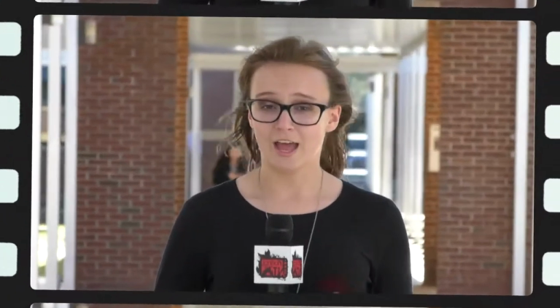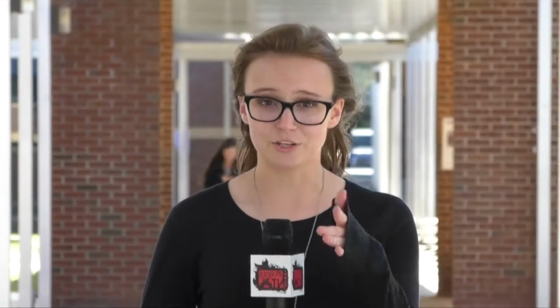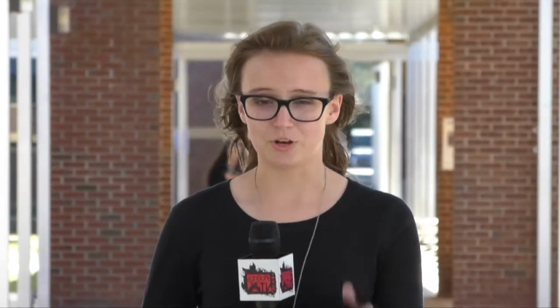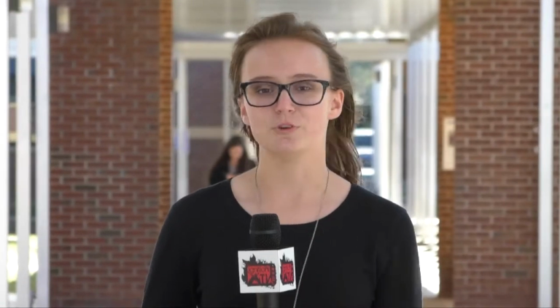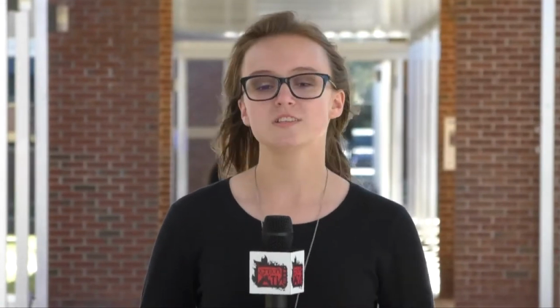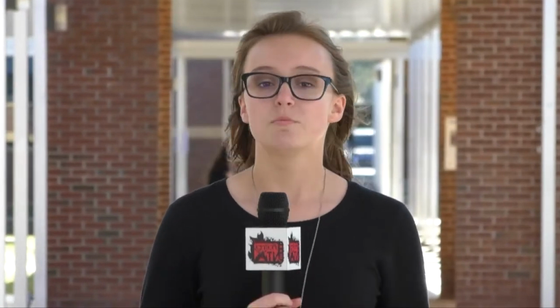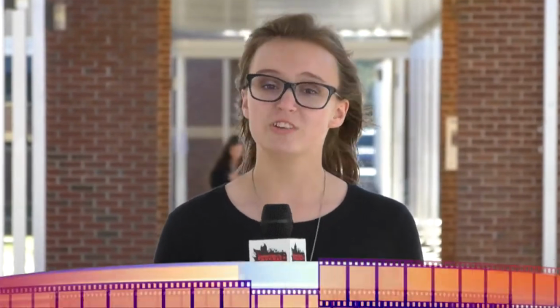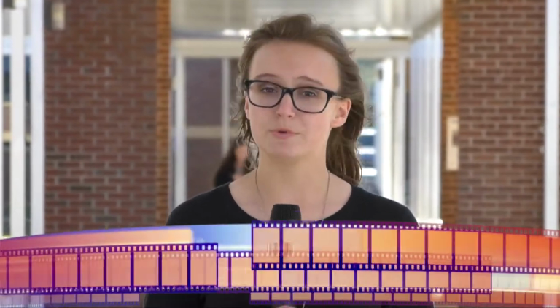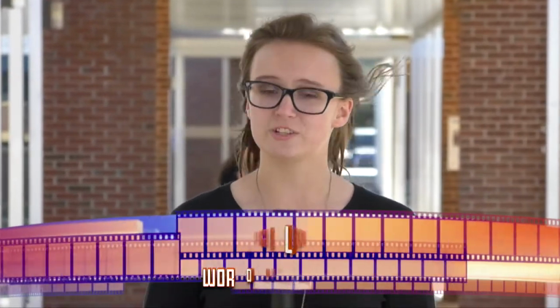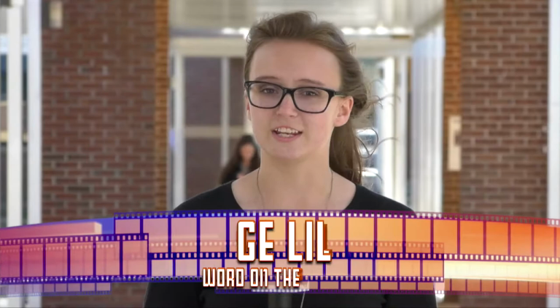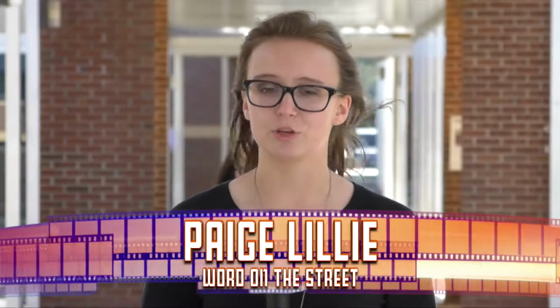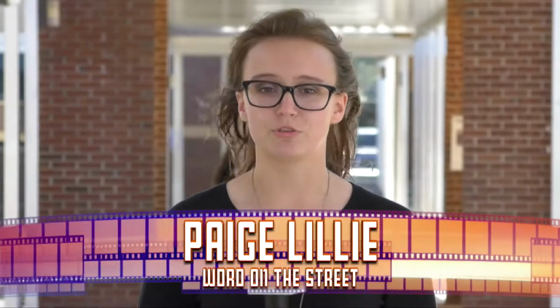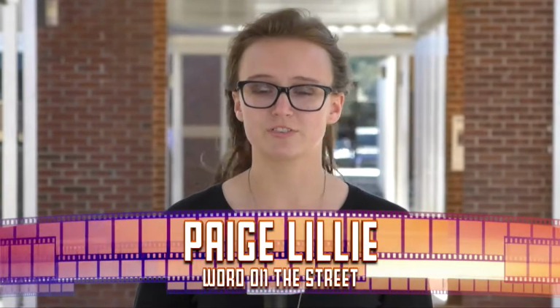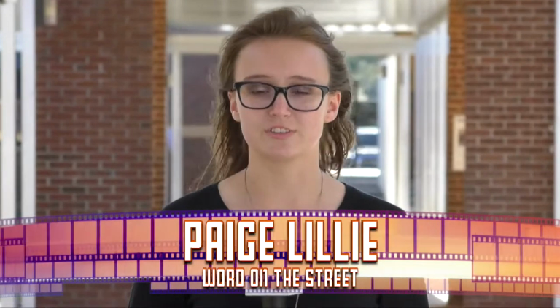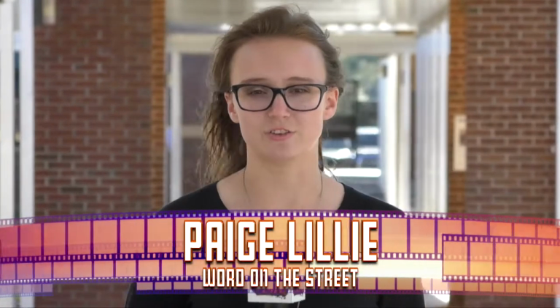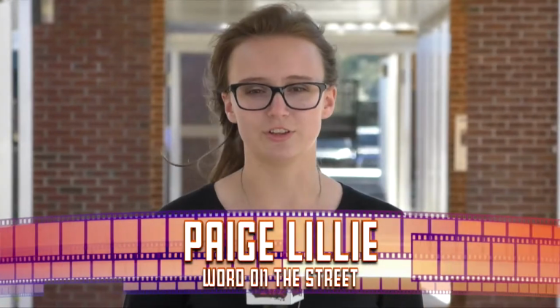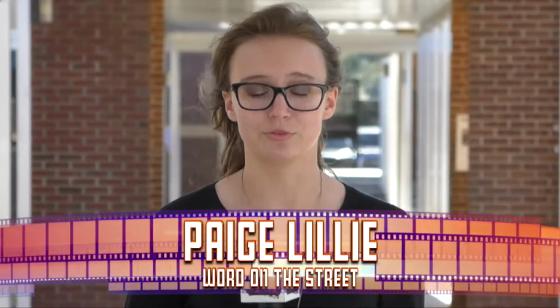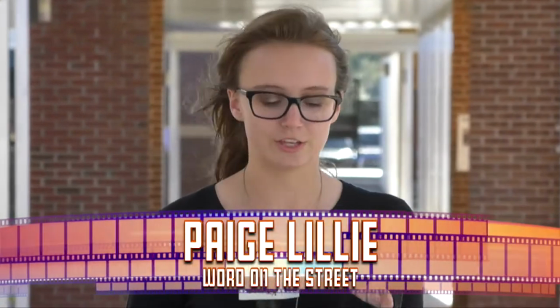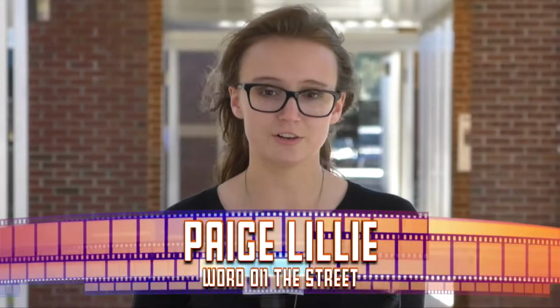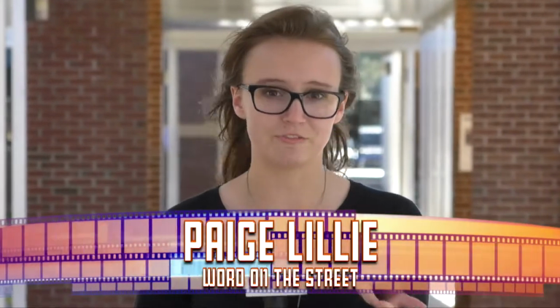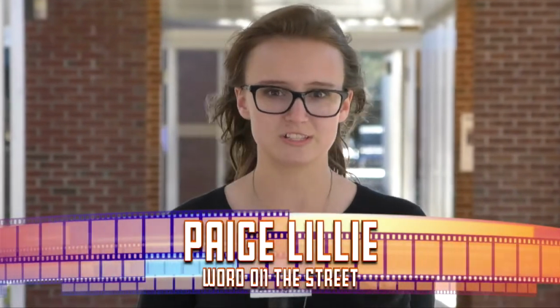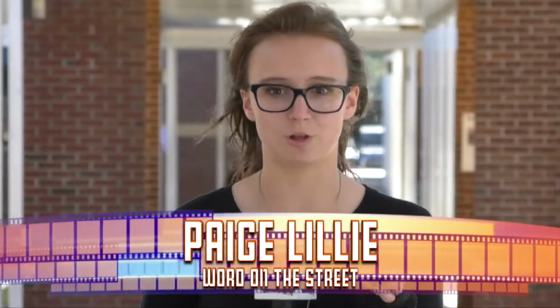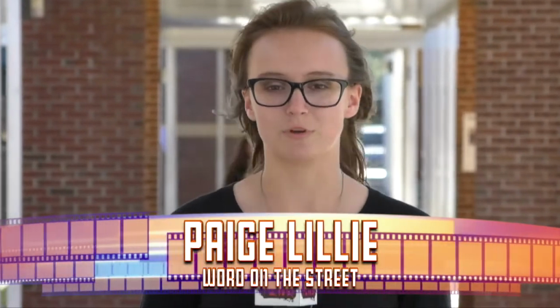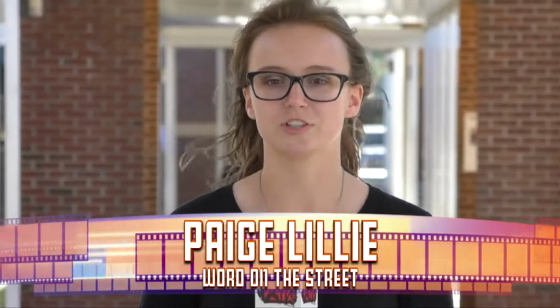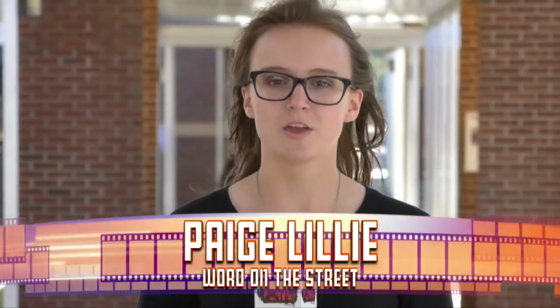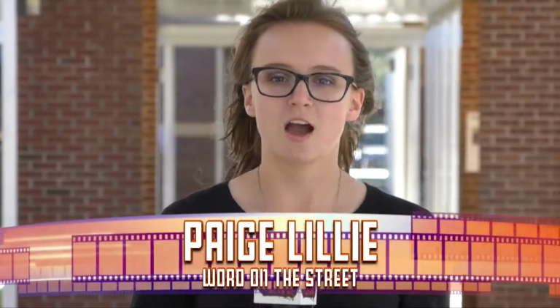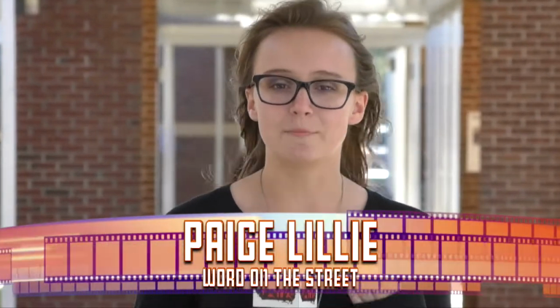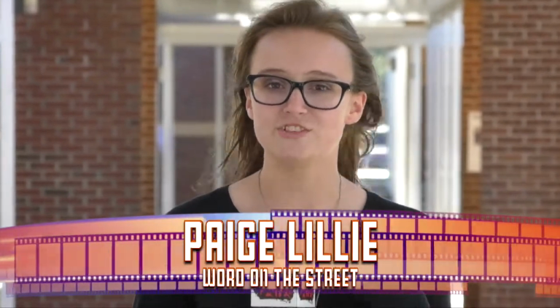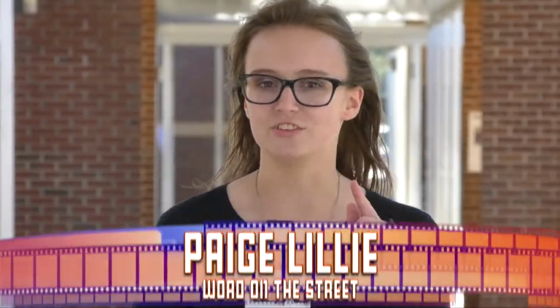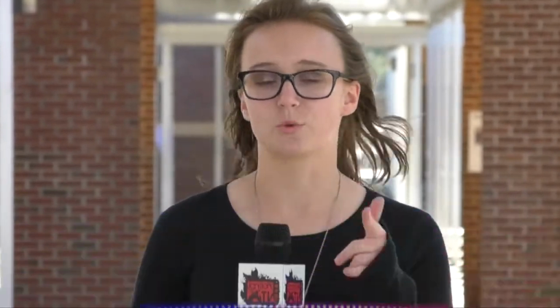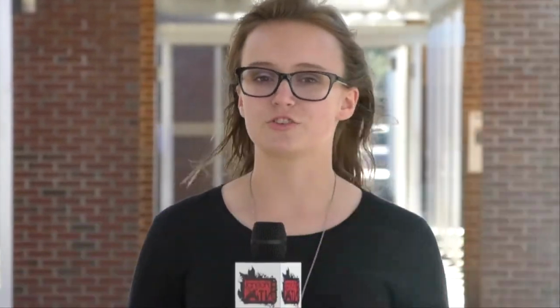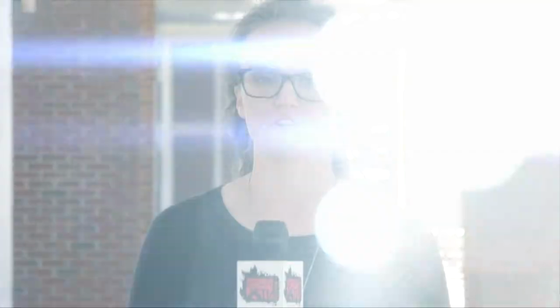How do you watch movies? Movies have been entertaining the human race for a century through theater, Netflix, and Blockbuster. I'm Paige and this is Word on the Street.